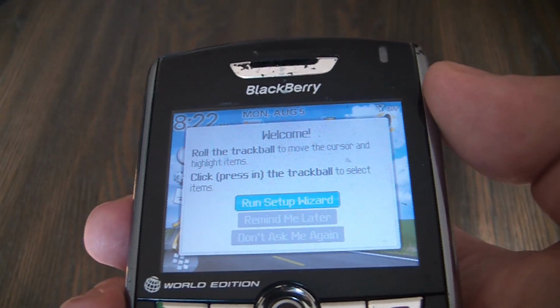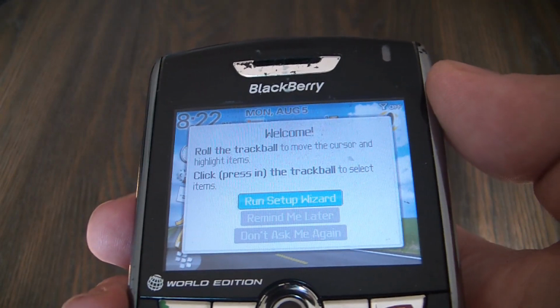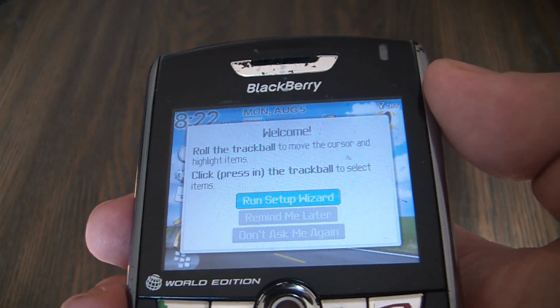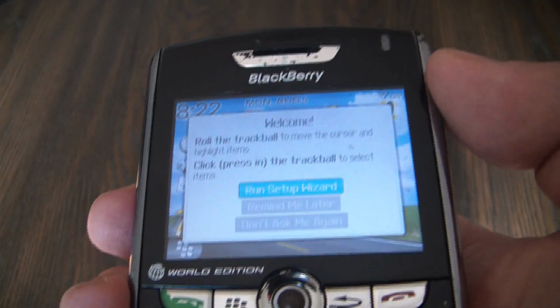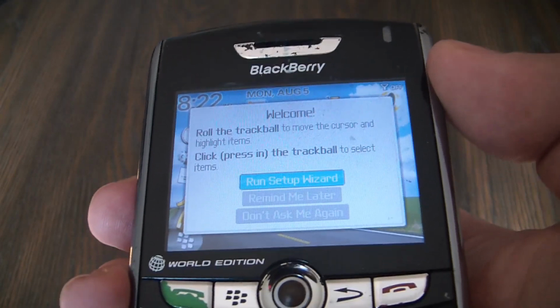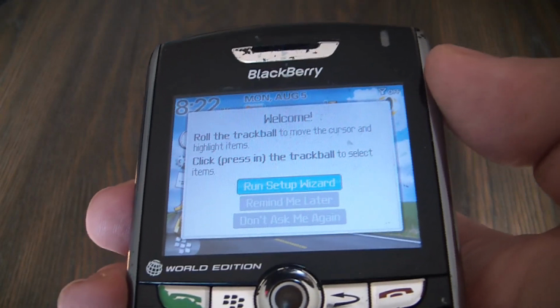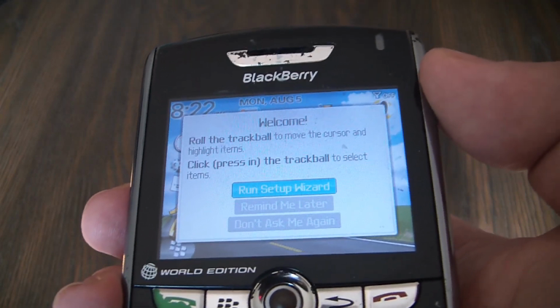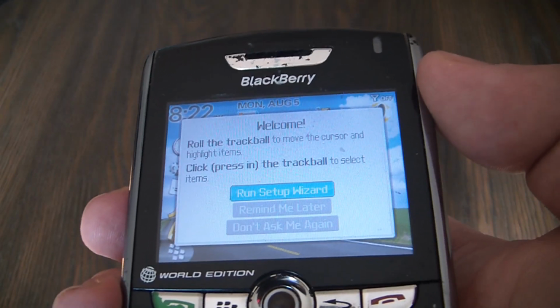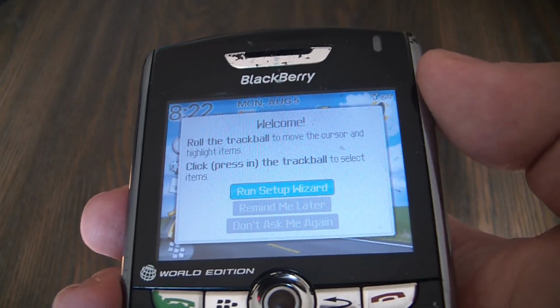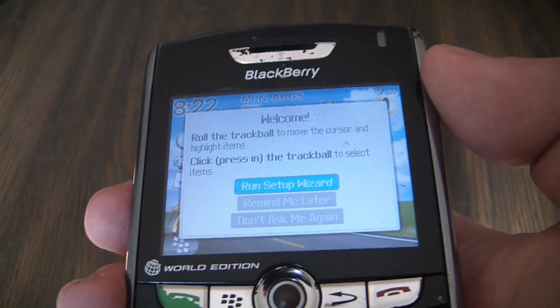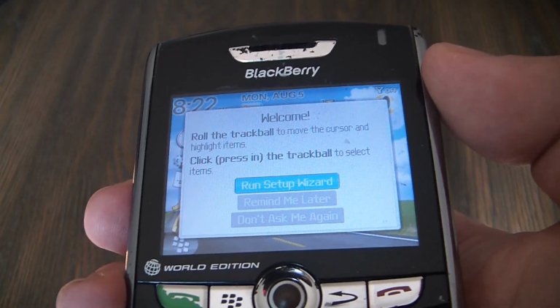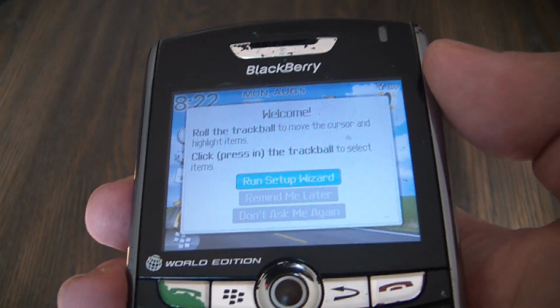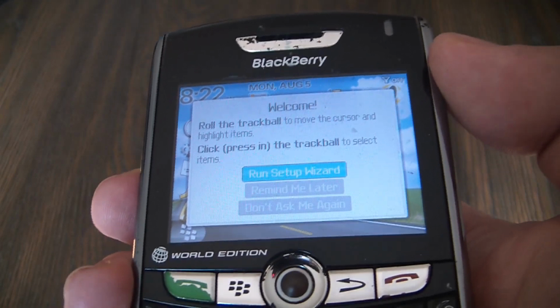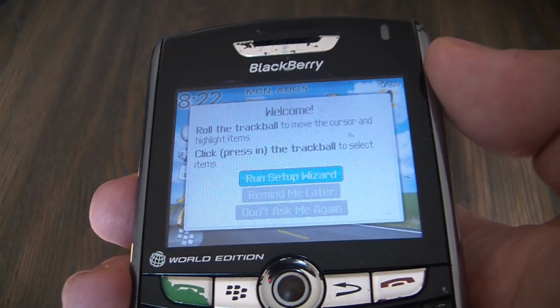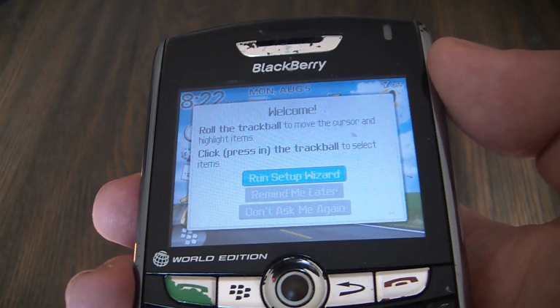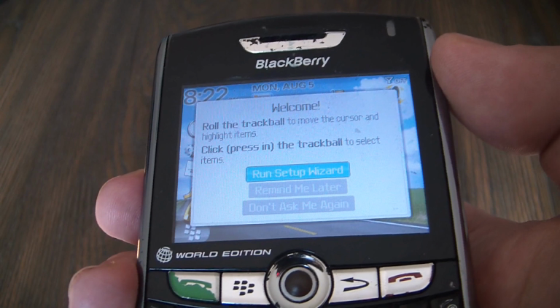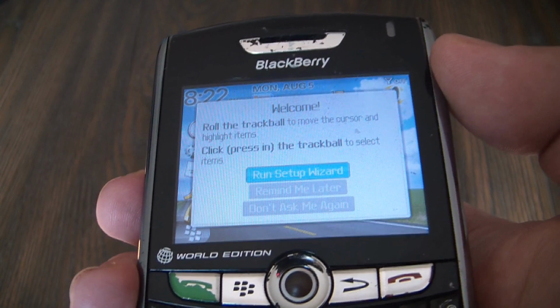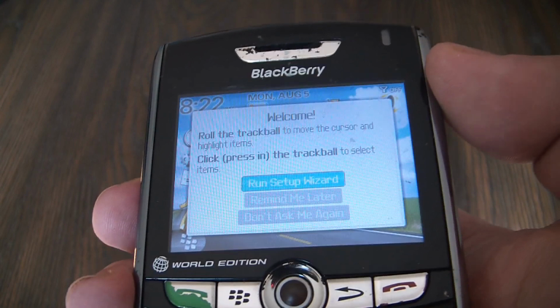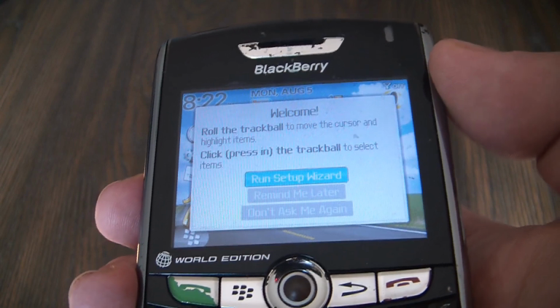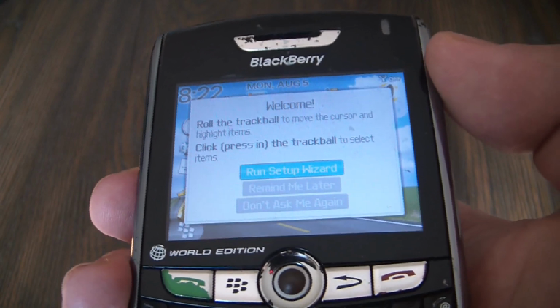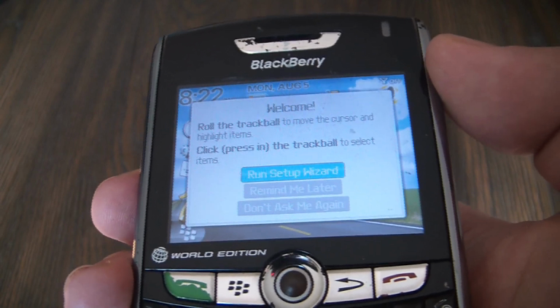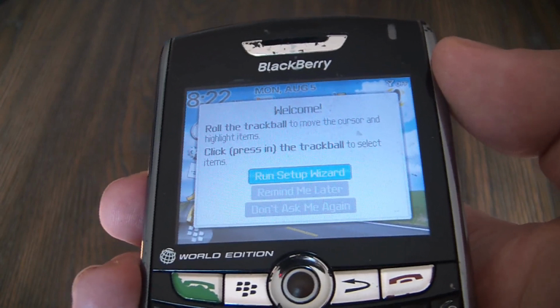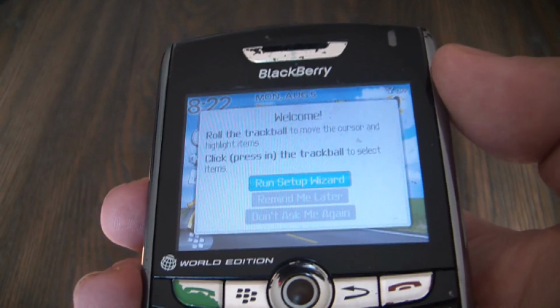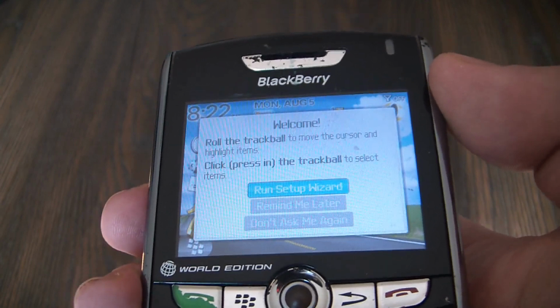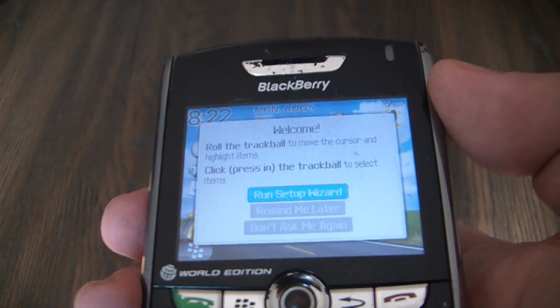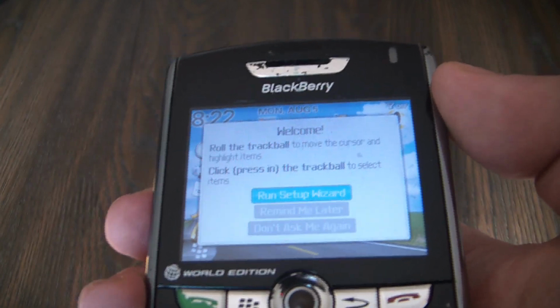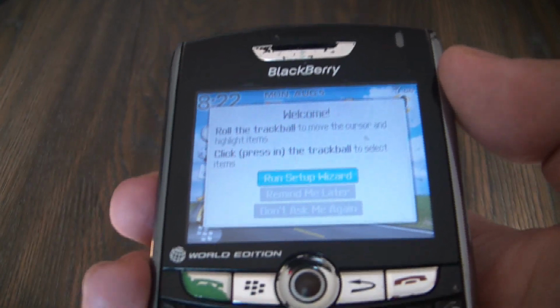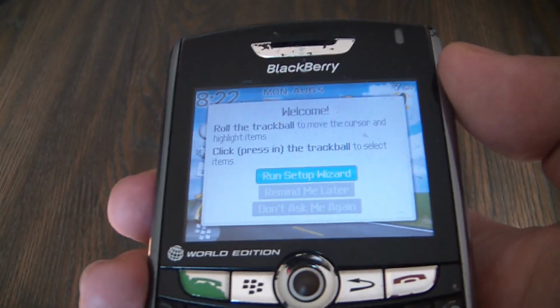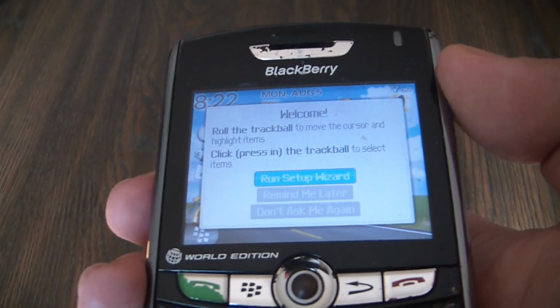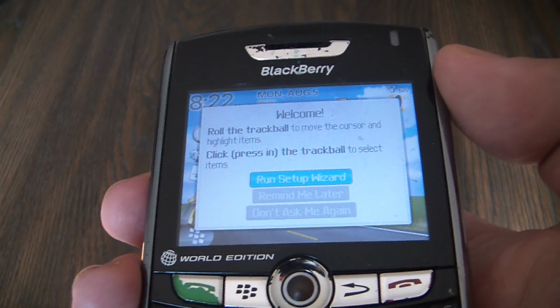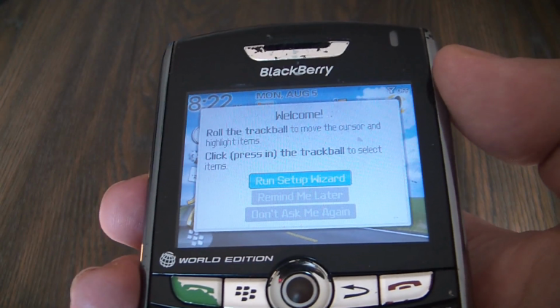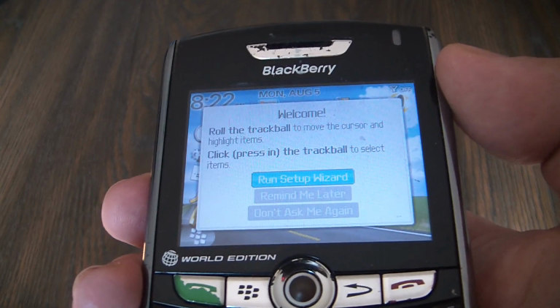And there you go. The master reset is now complete.